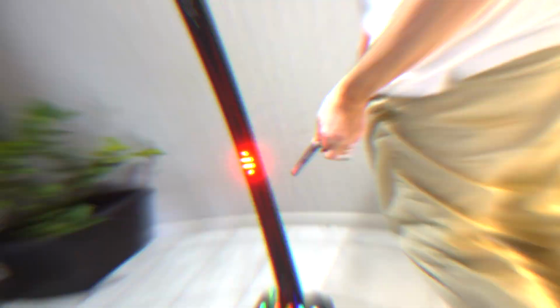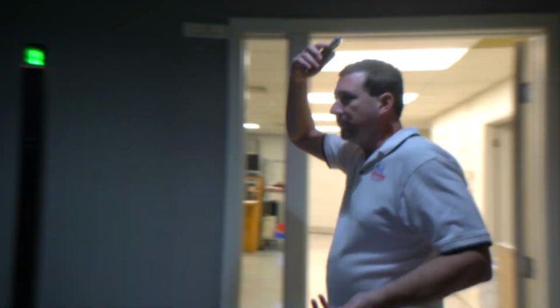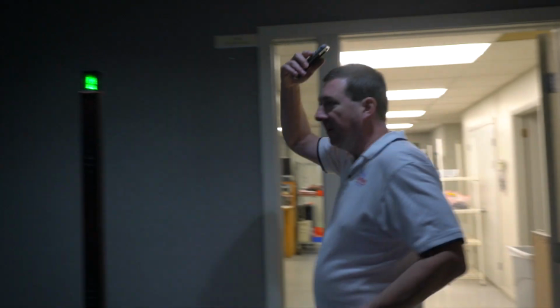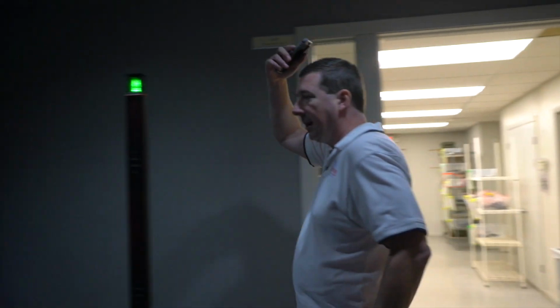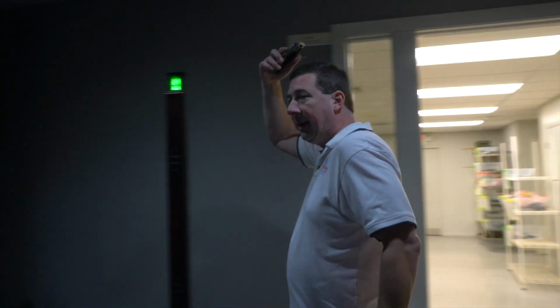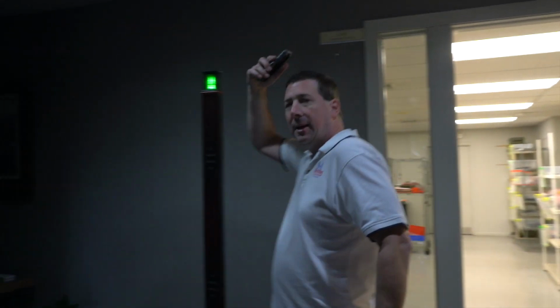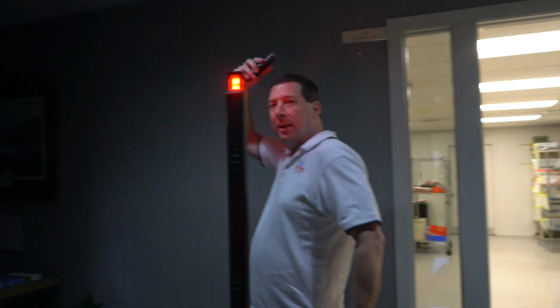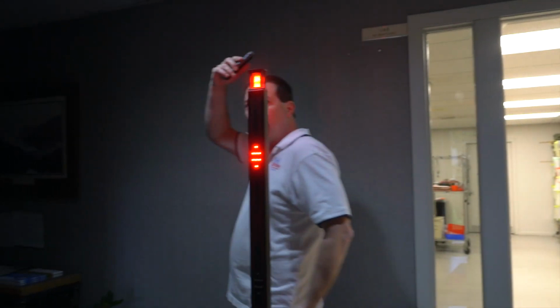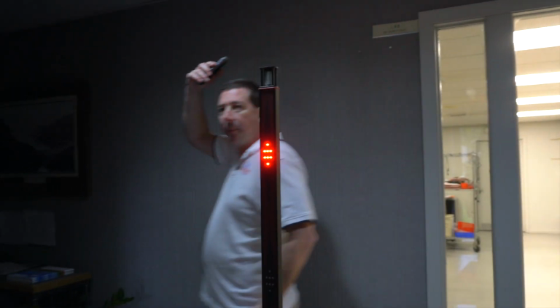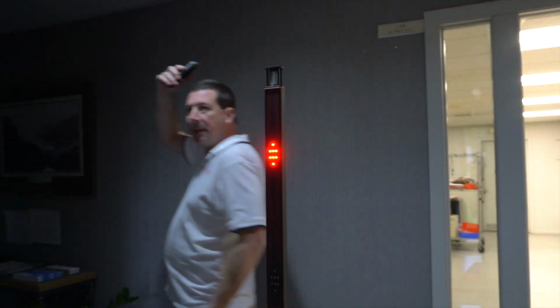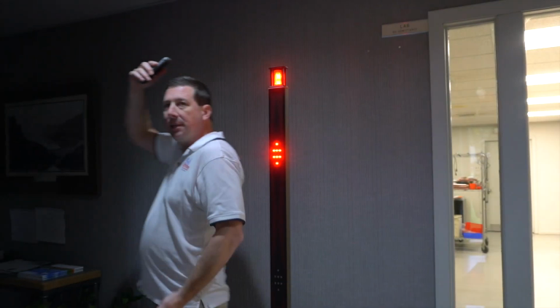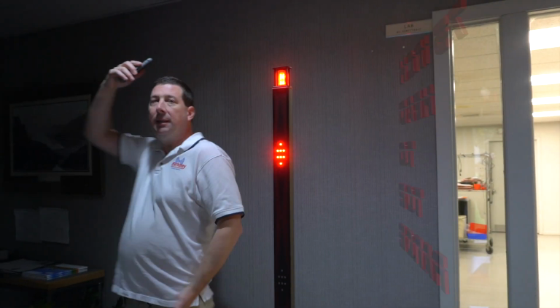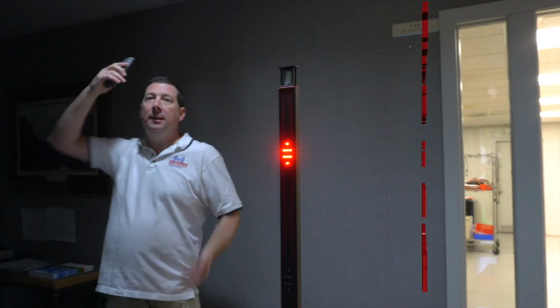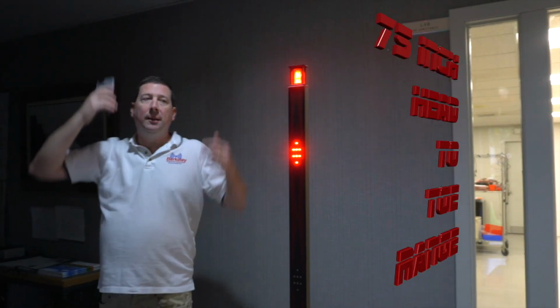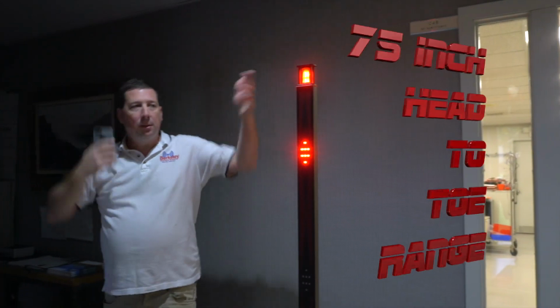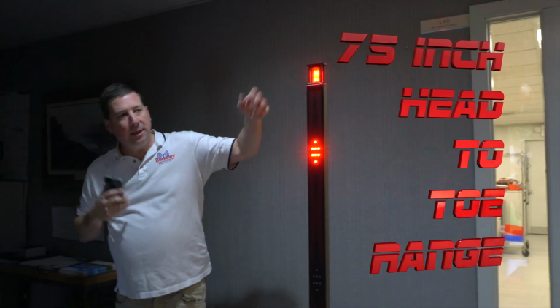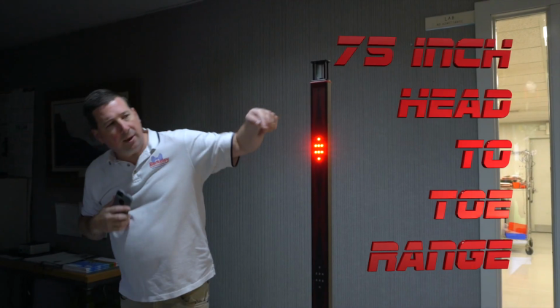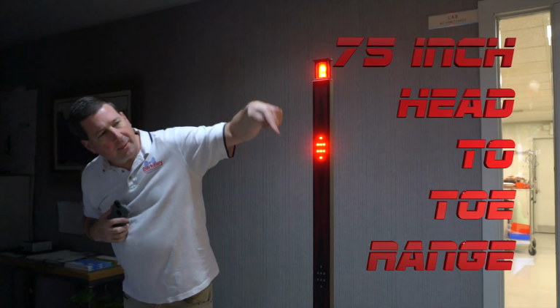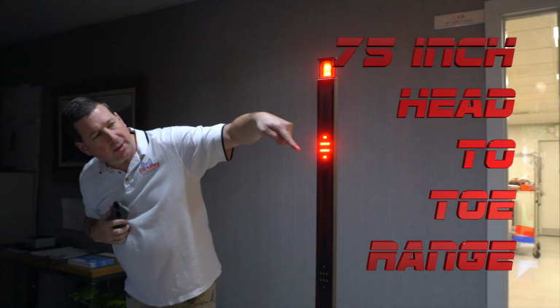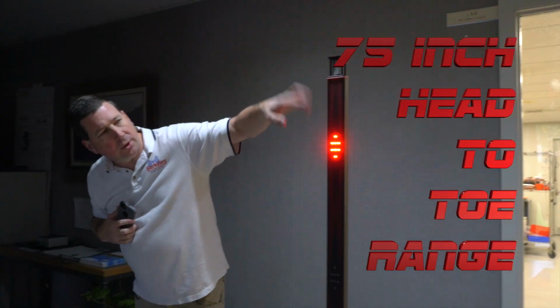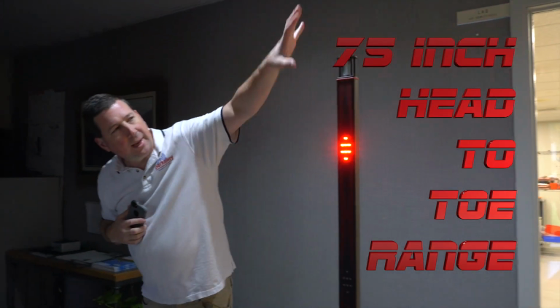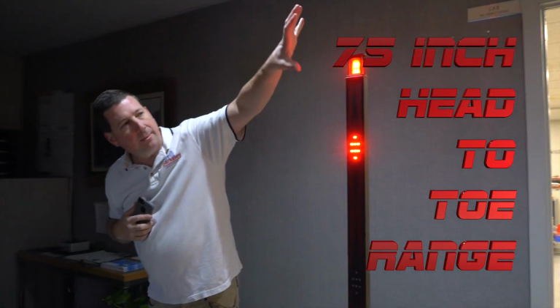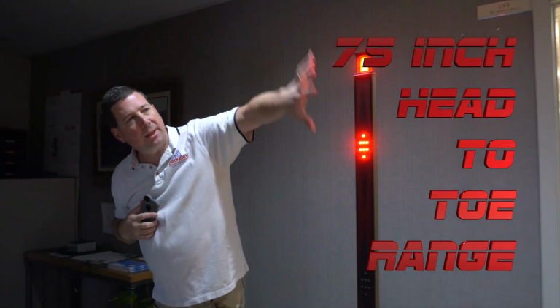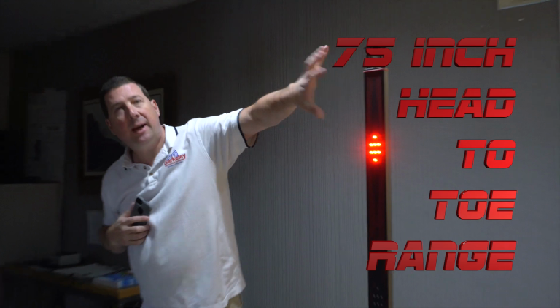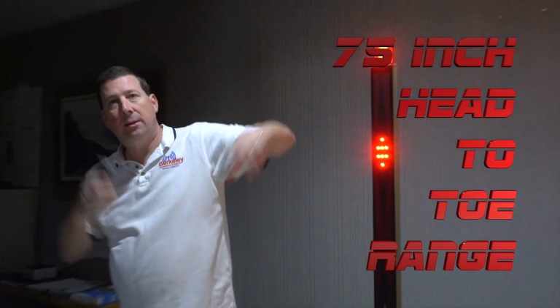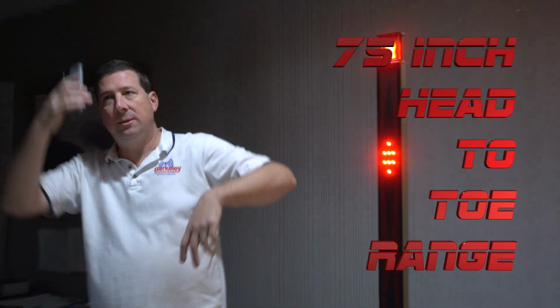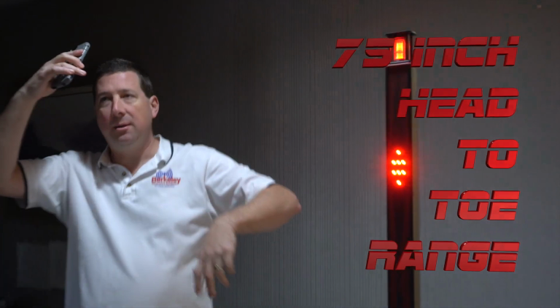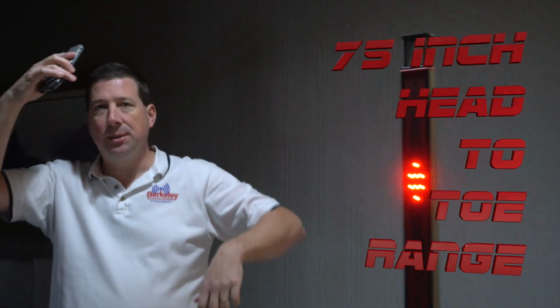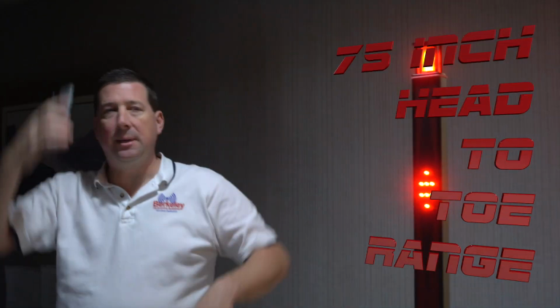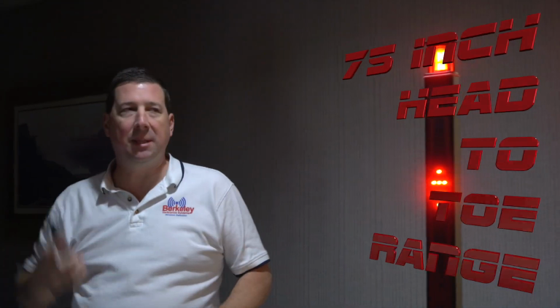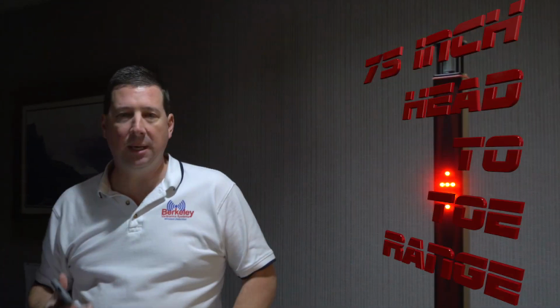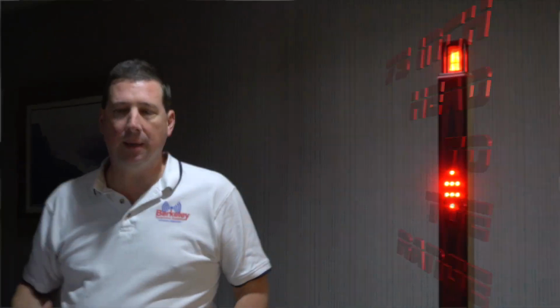If it's above your head and you walk past it, it should trigger the high alert since it's up in the air.